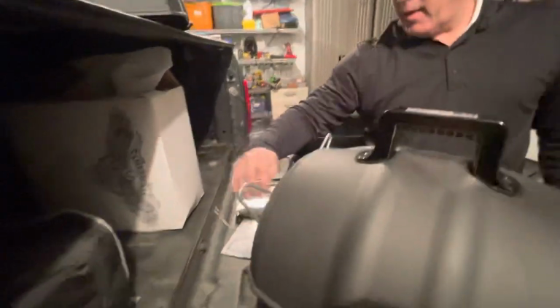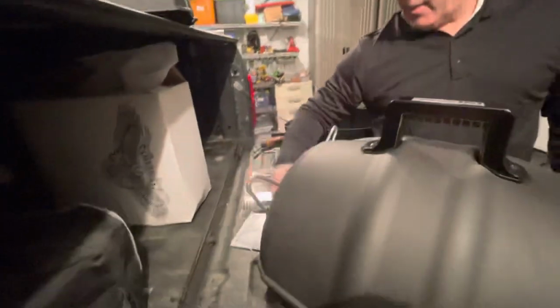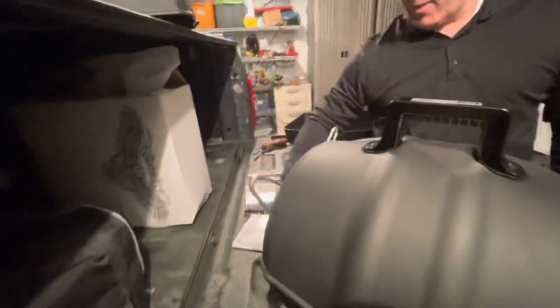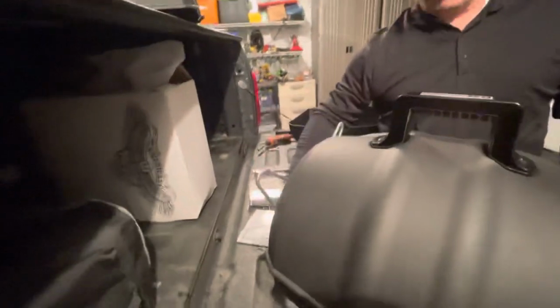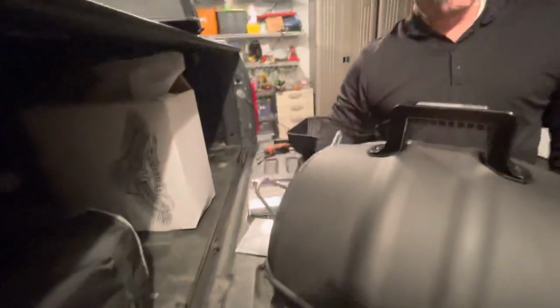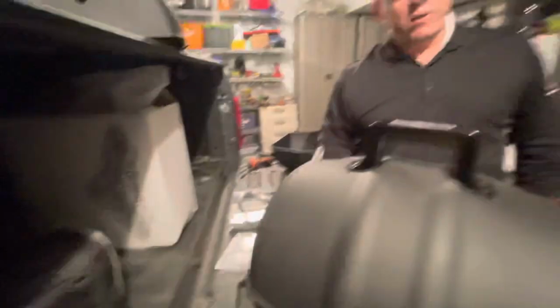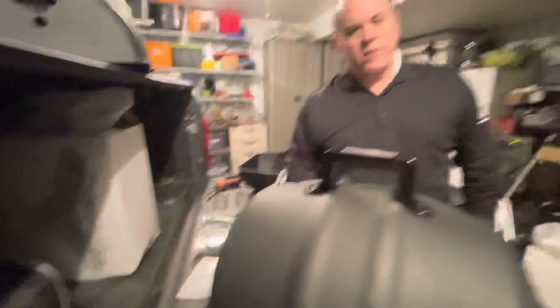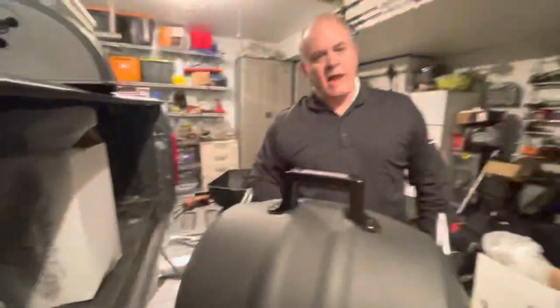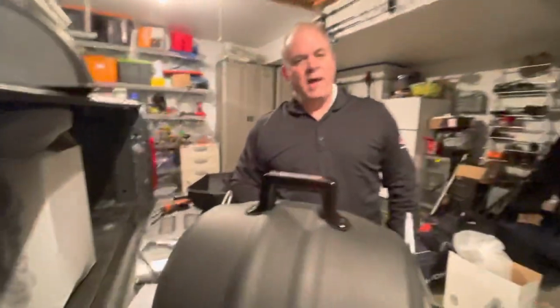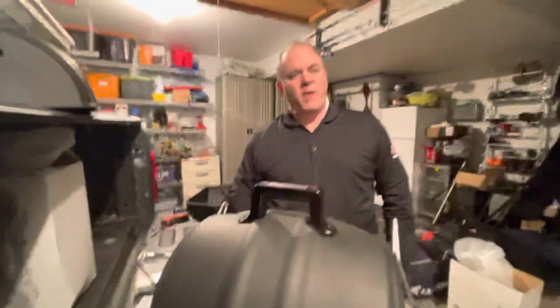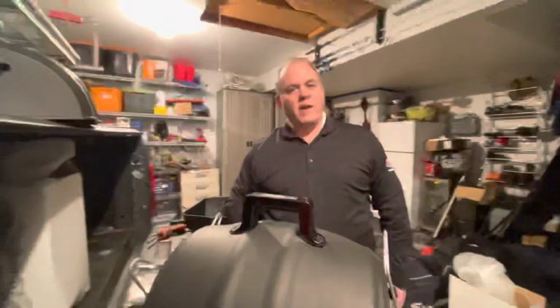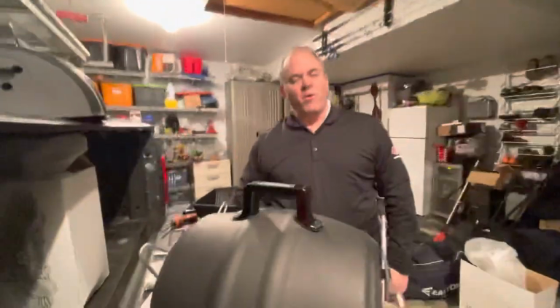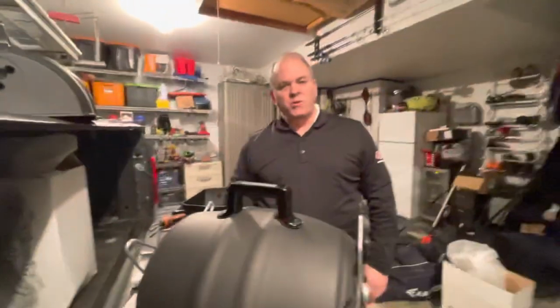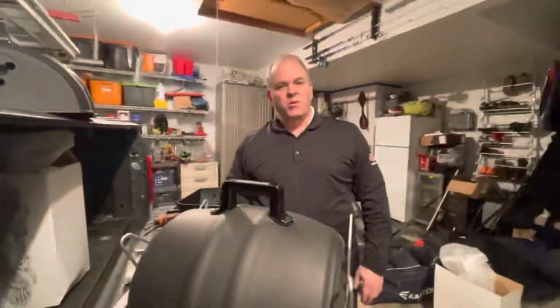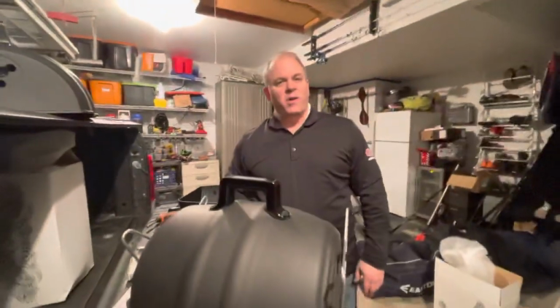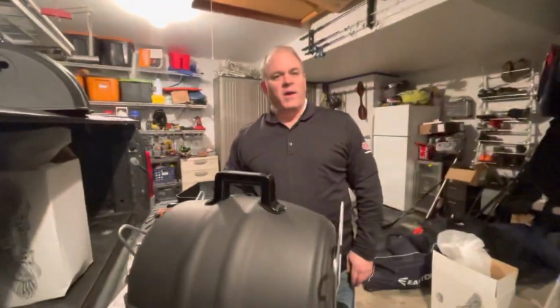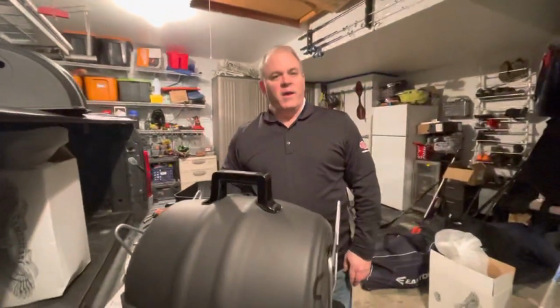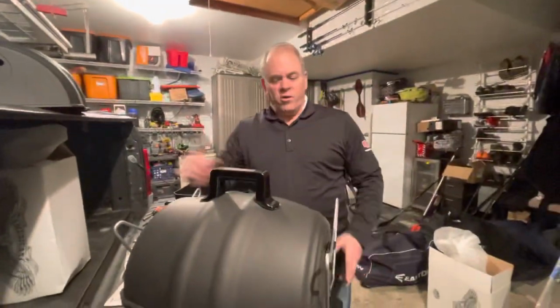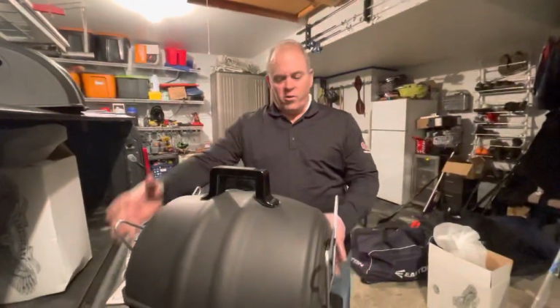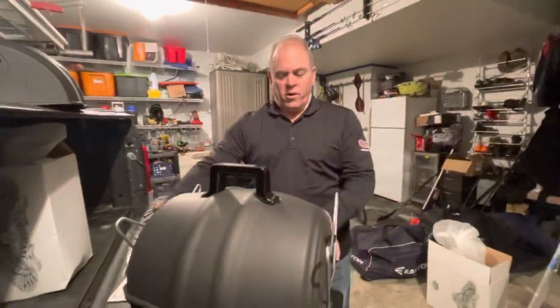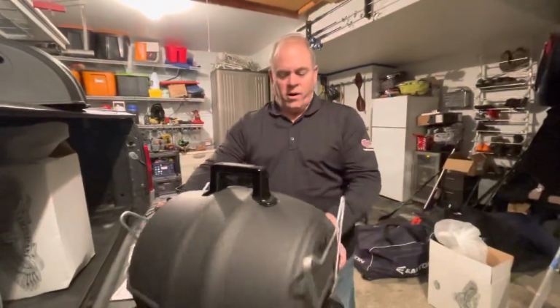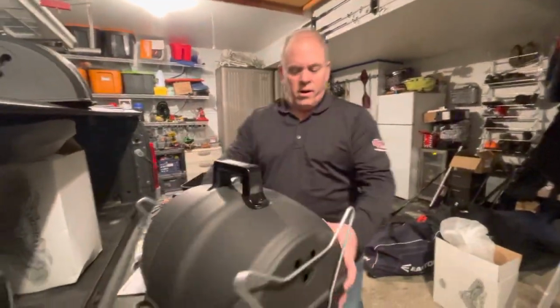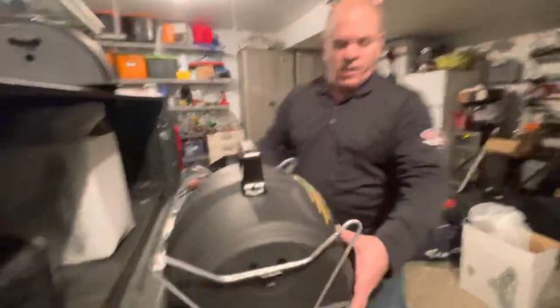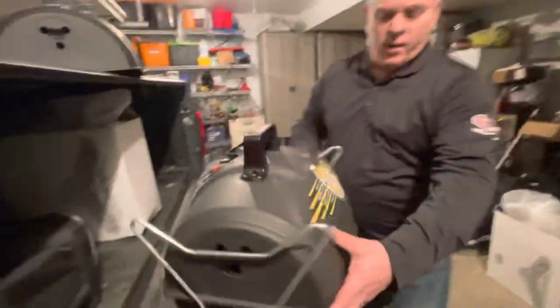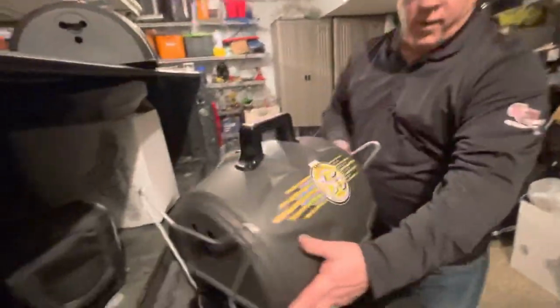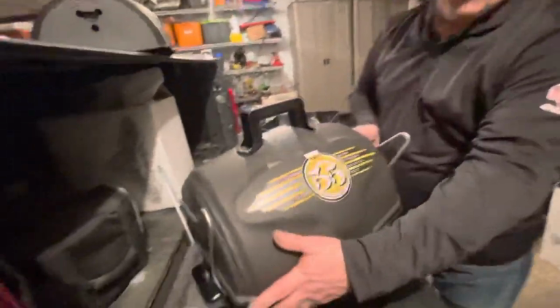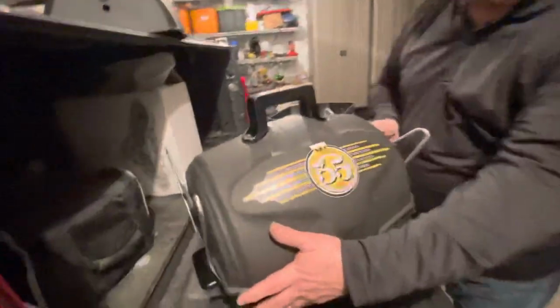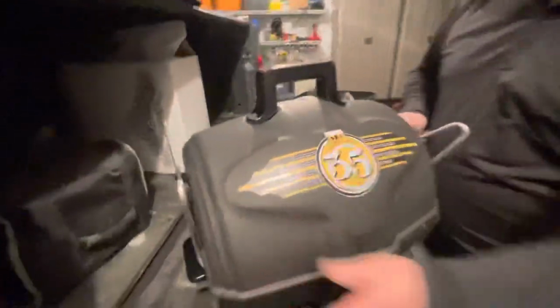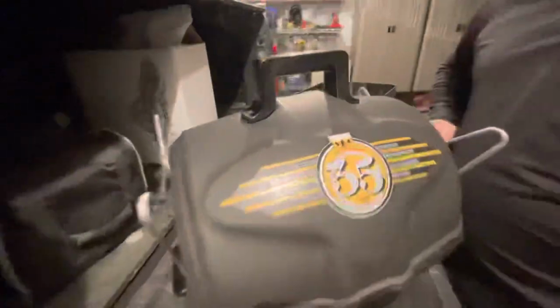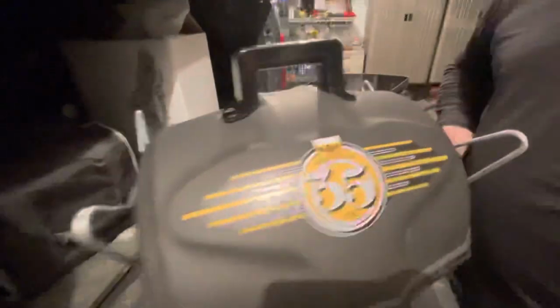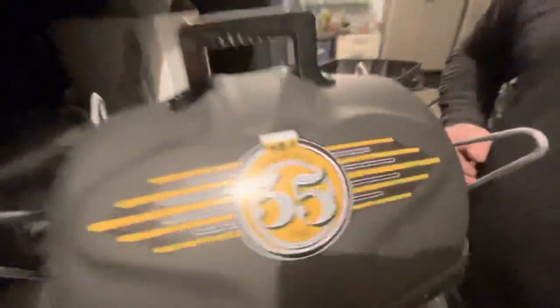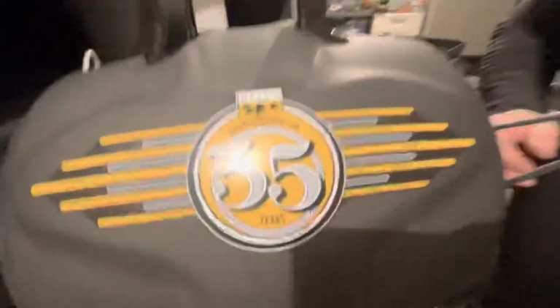Thank you for your time and I hope you enjoy your Bell's Brewery Gas Take-A-Q.